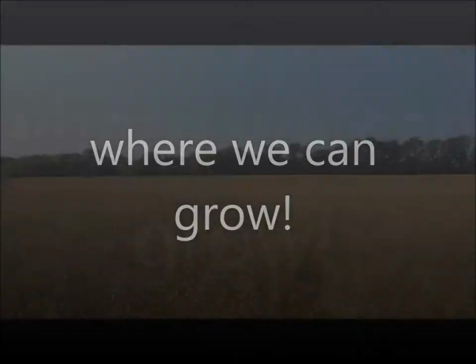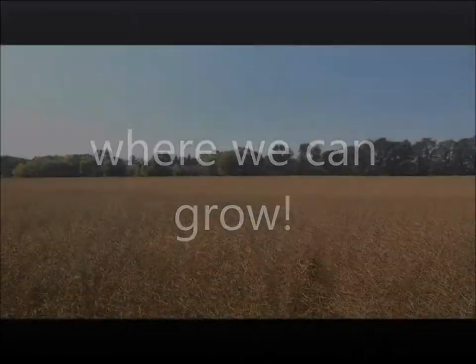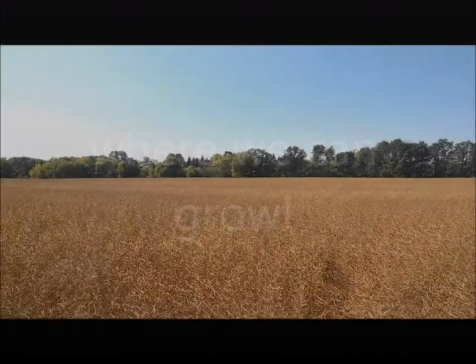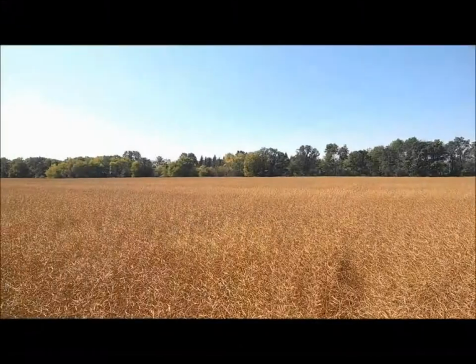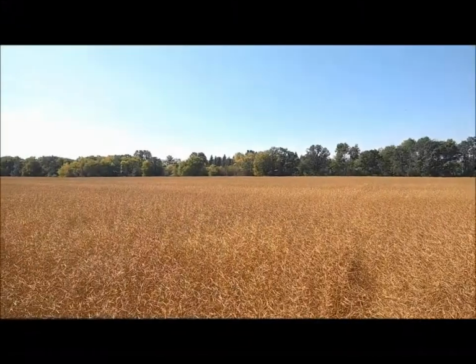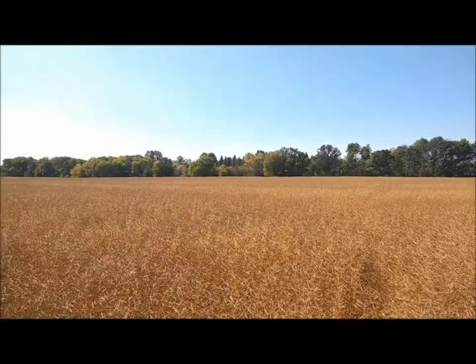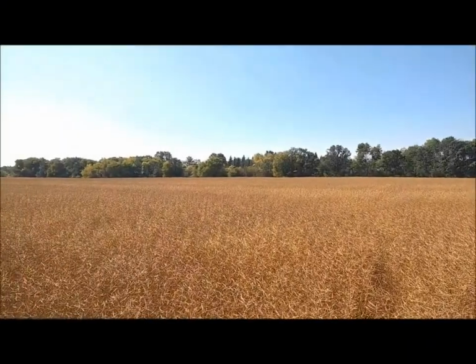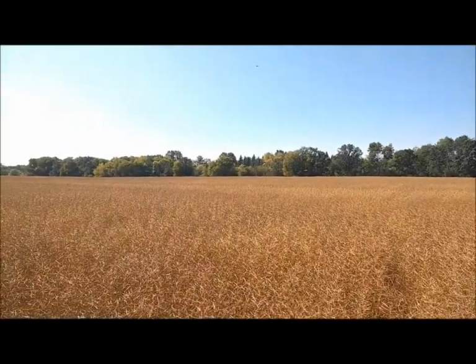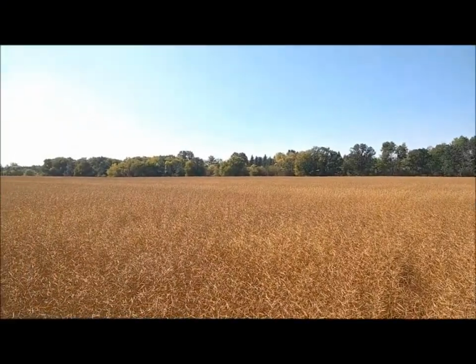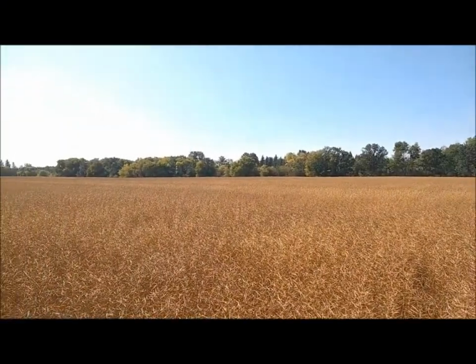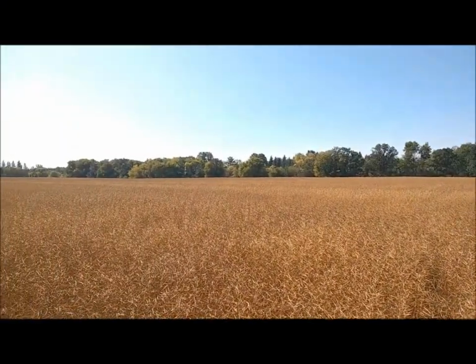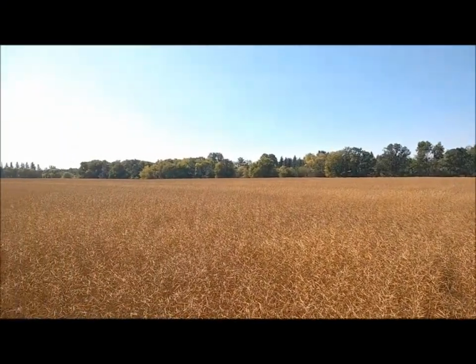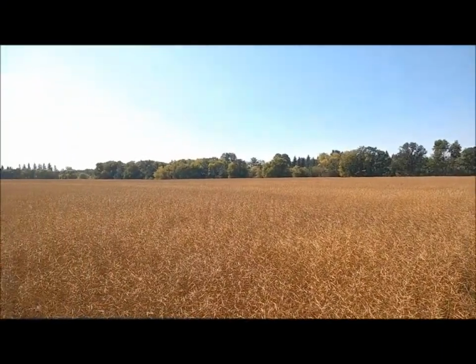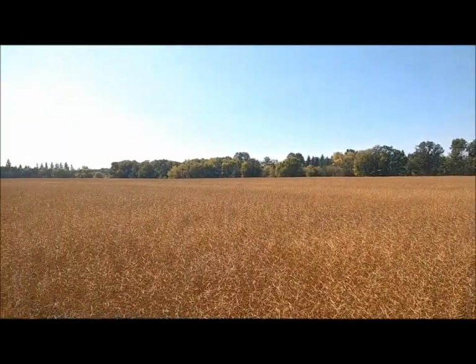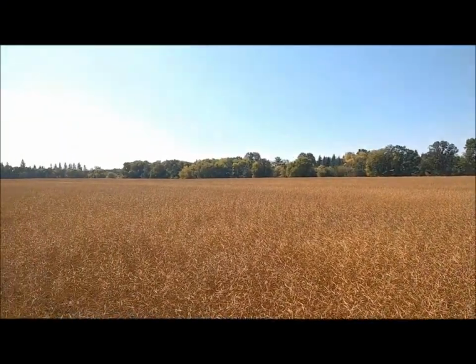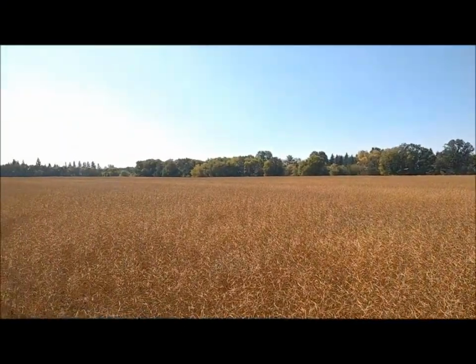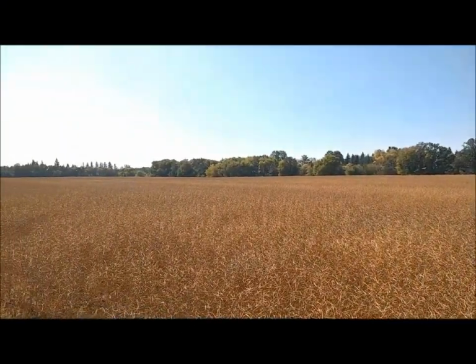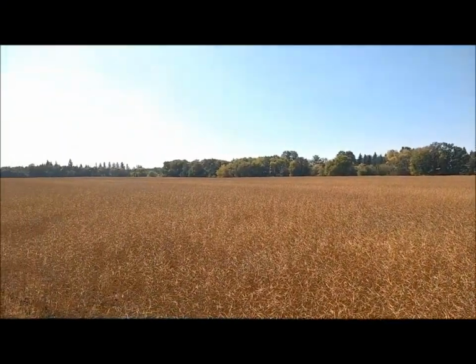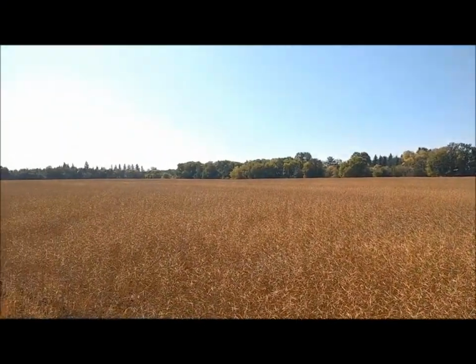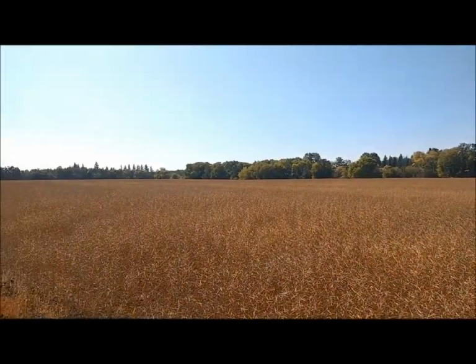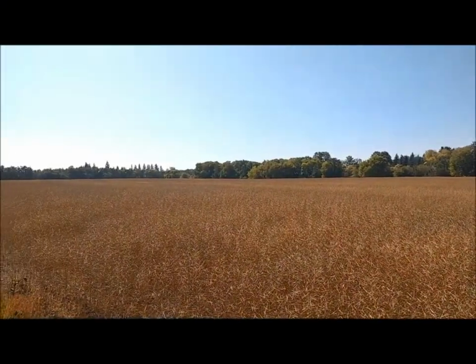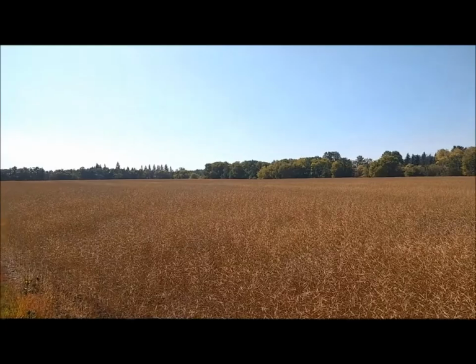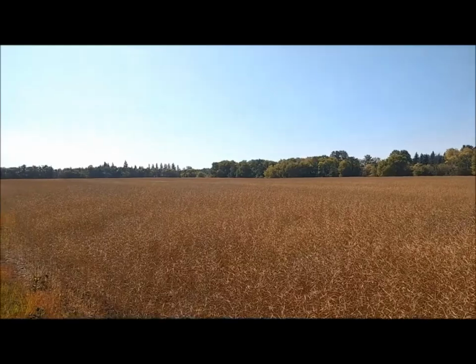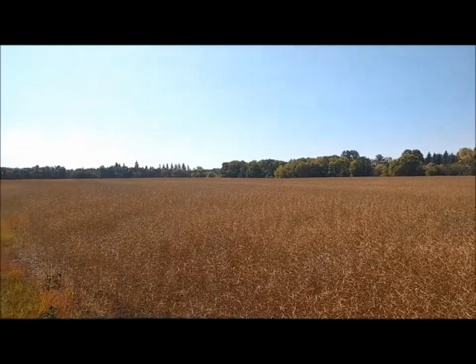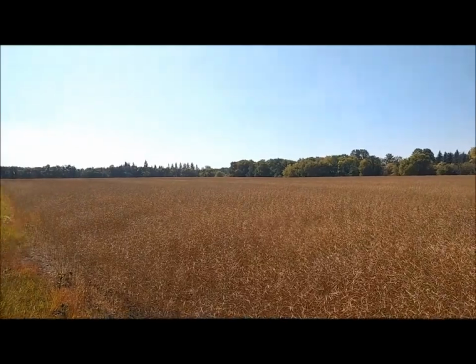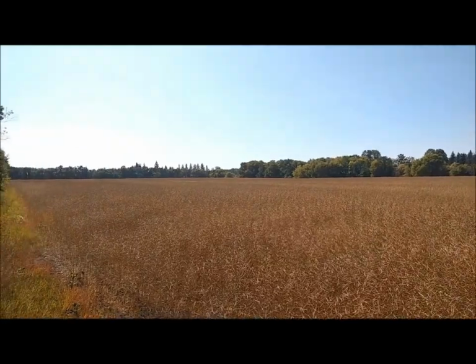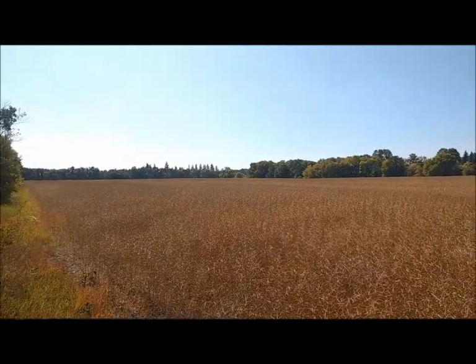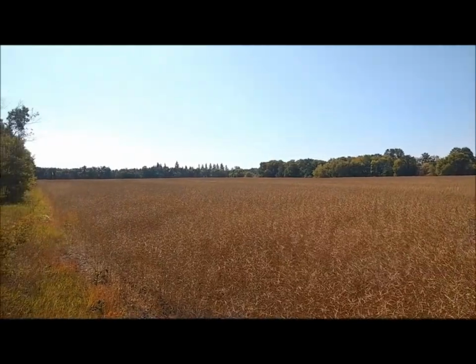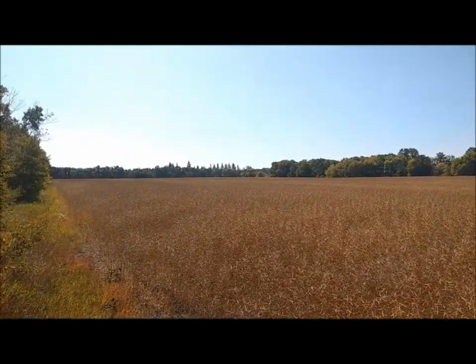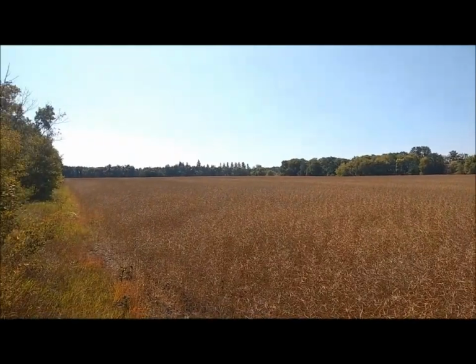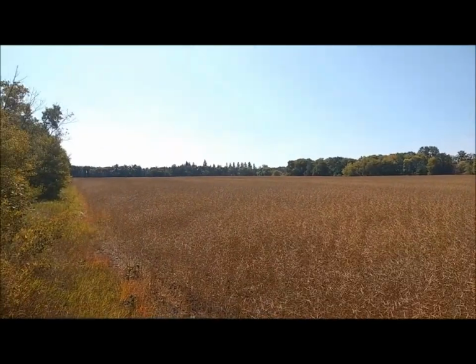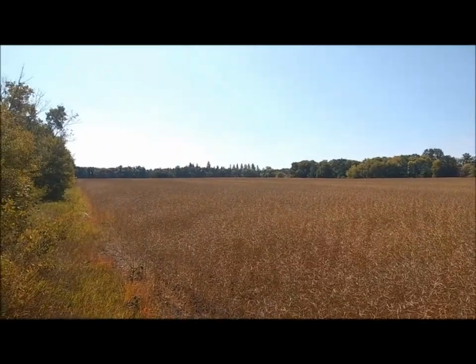The next major step is to acquire property near Argyle, Manitoba to permanently house our museum.